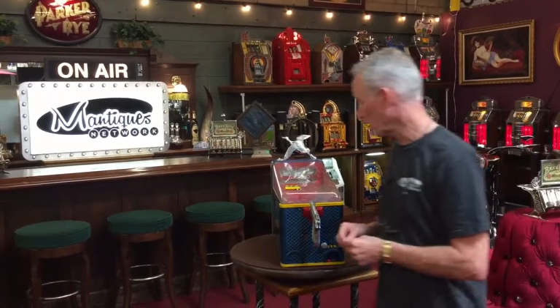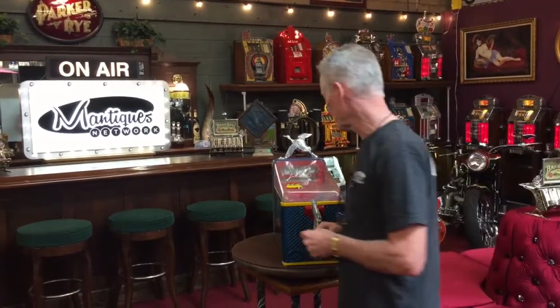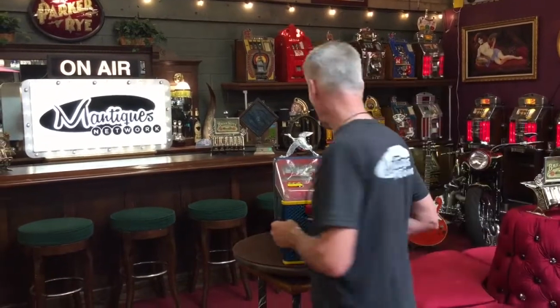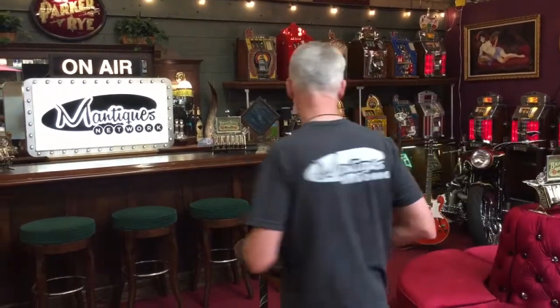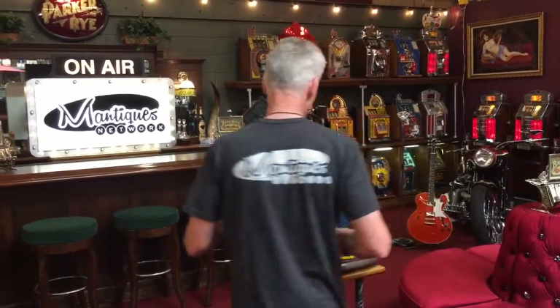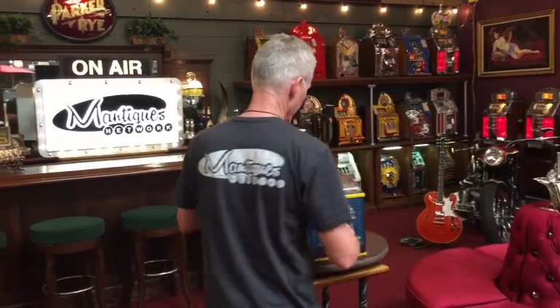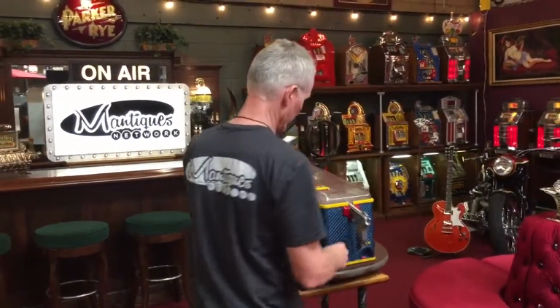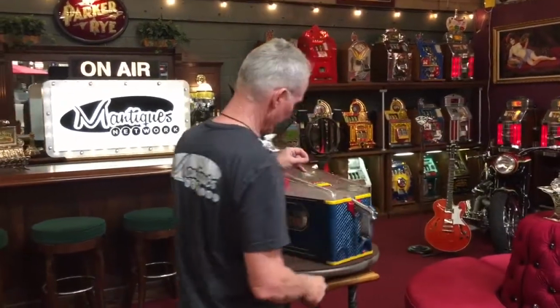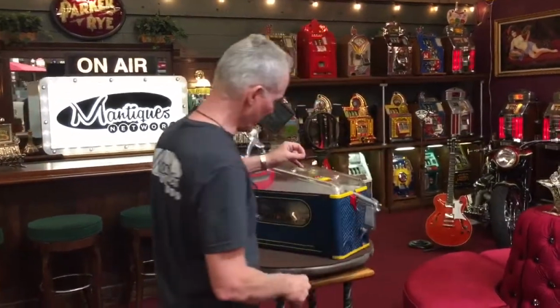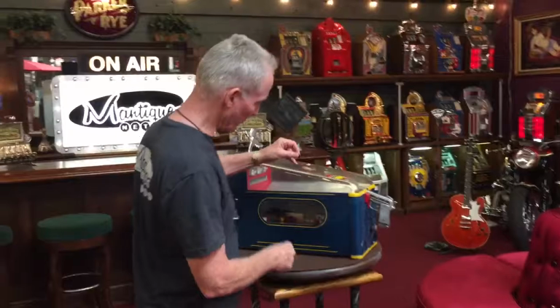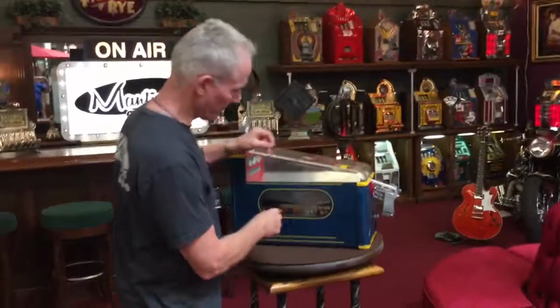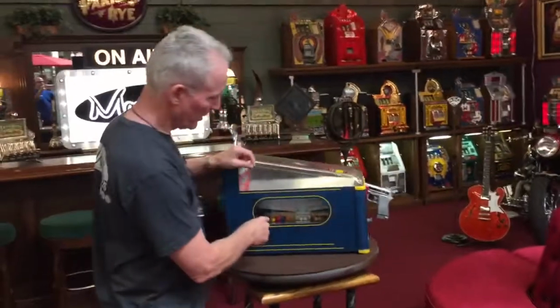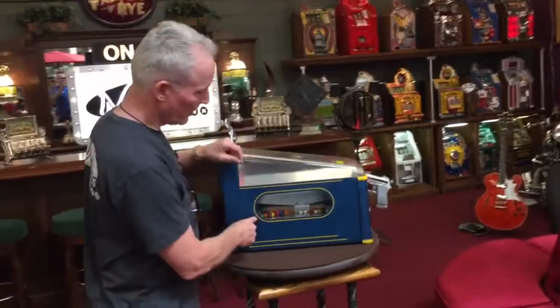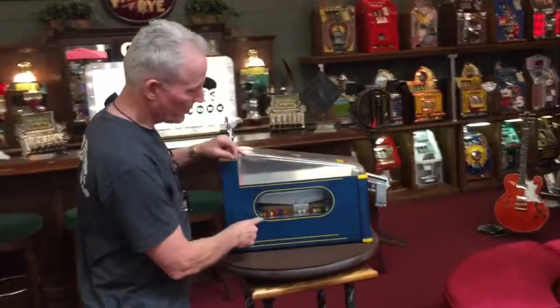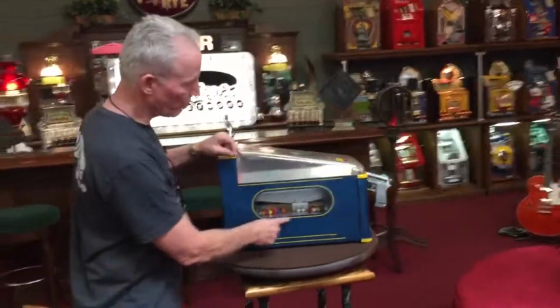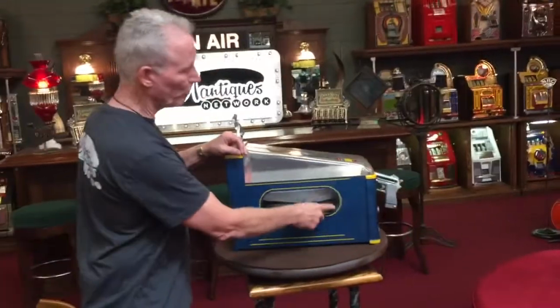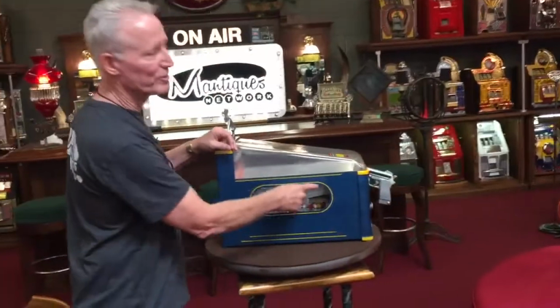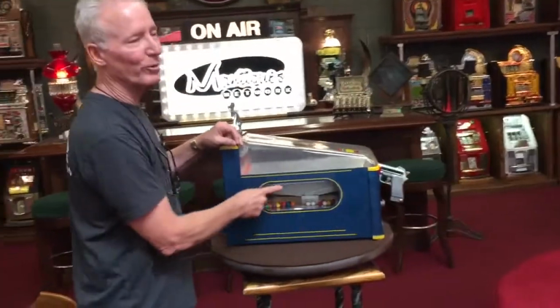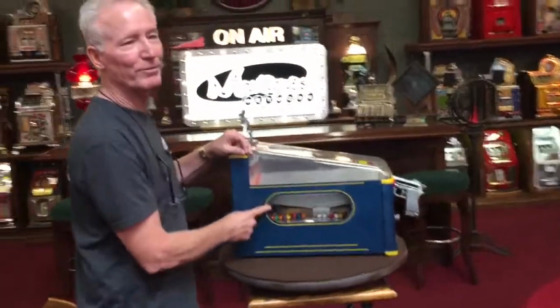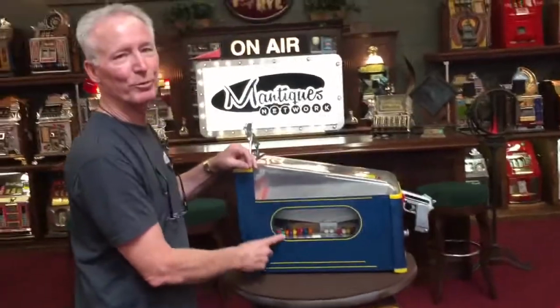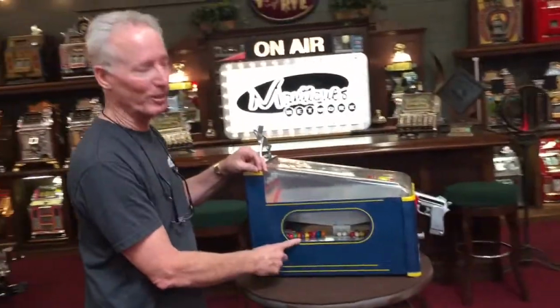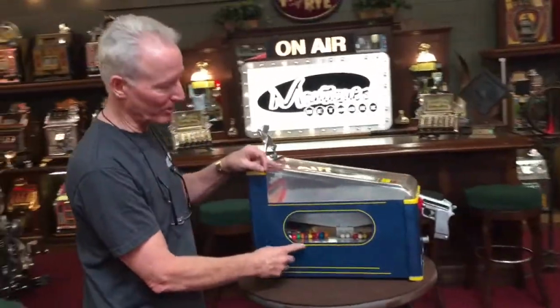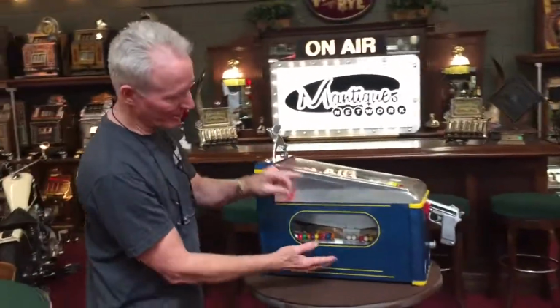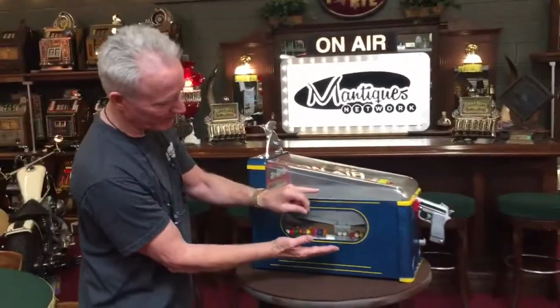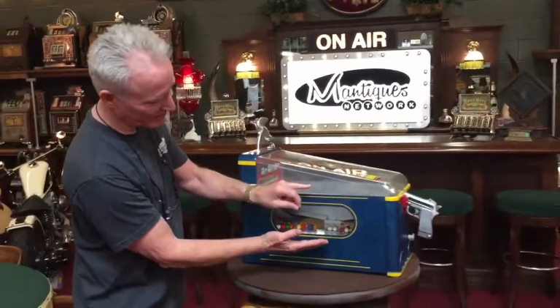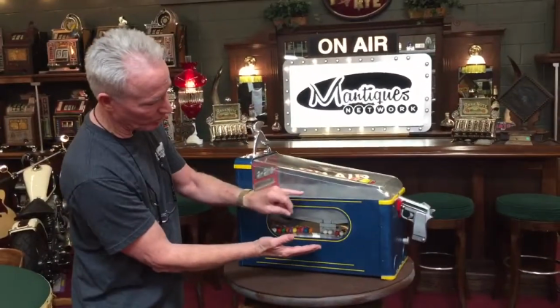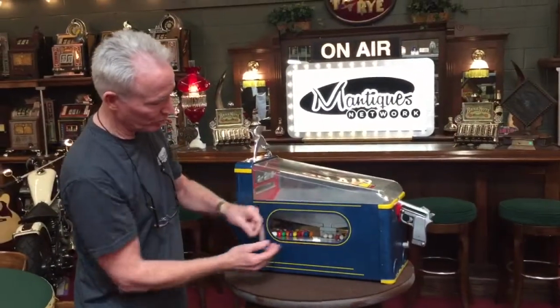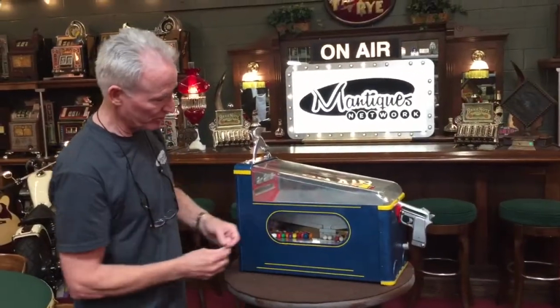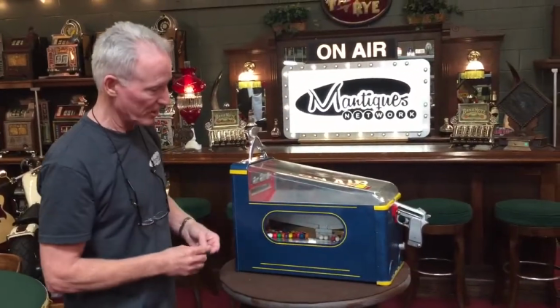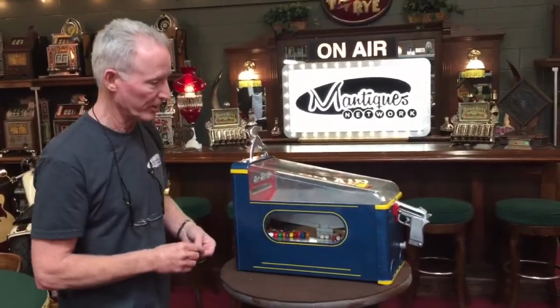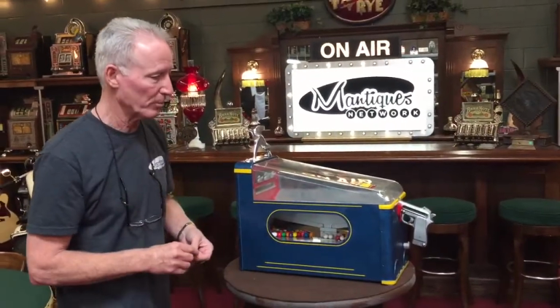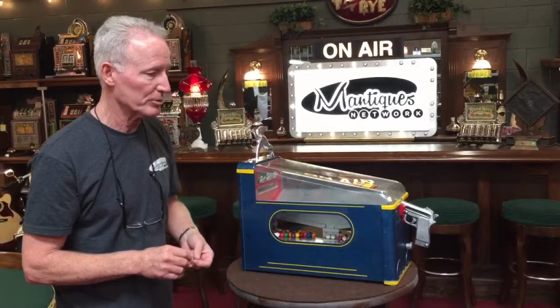What I'm going to do now — it's also a gumball vender. This whole reservoir can fill with gumballs. This thing will hold just a ton of gumballs.